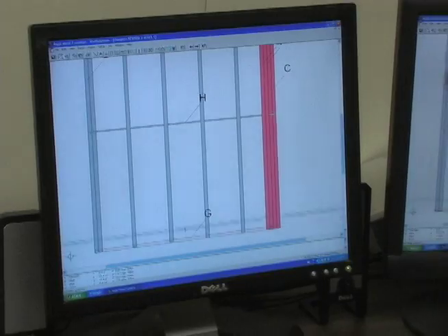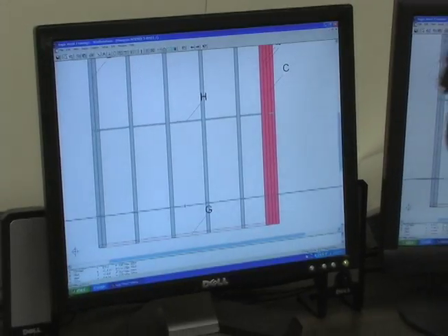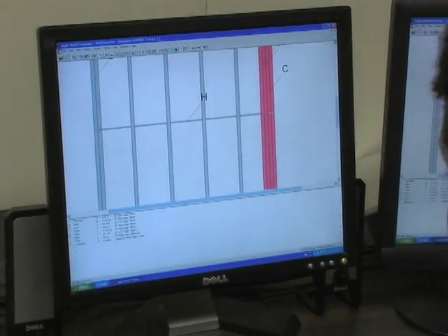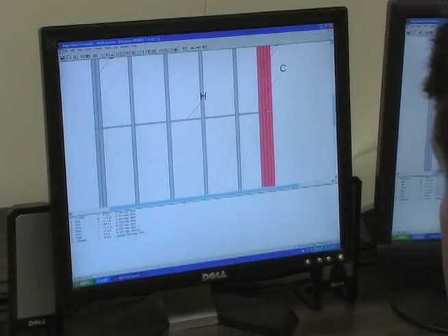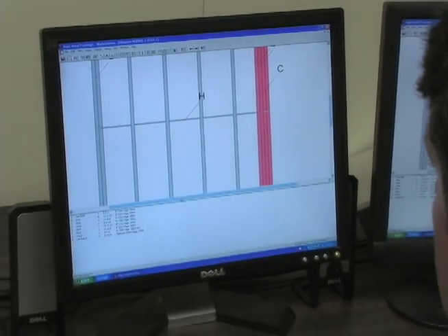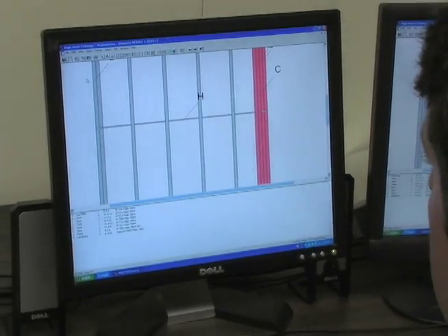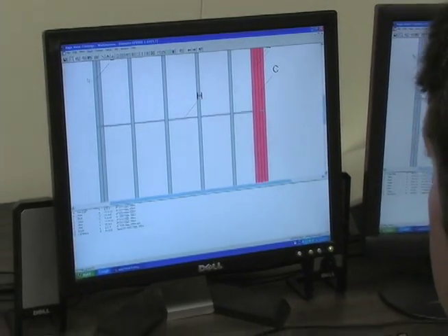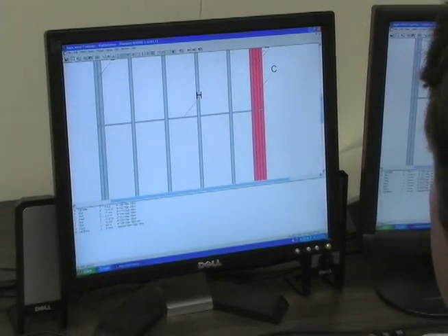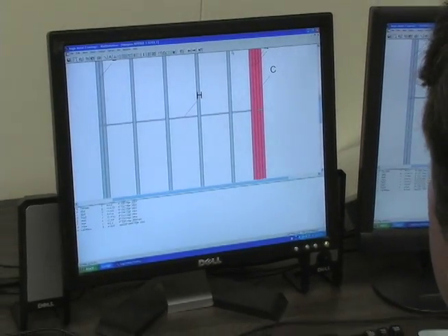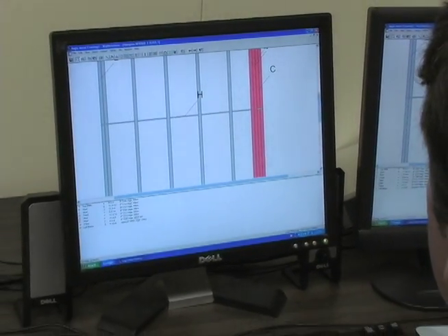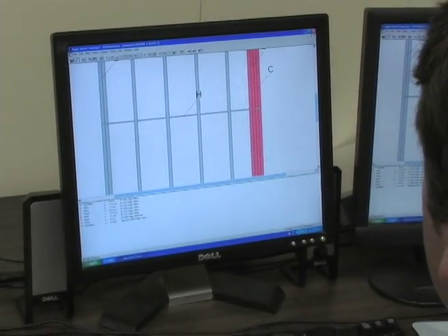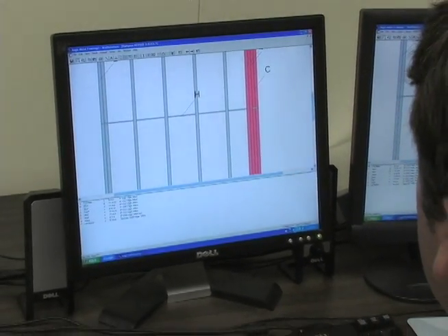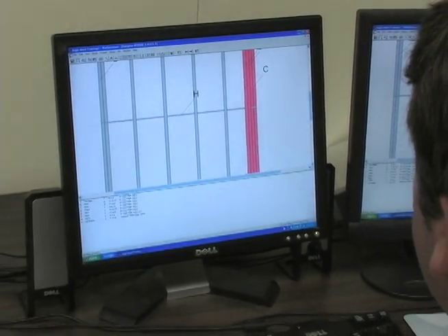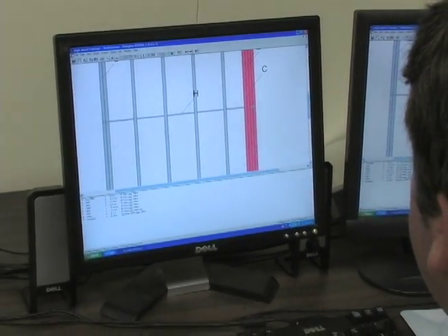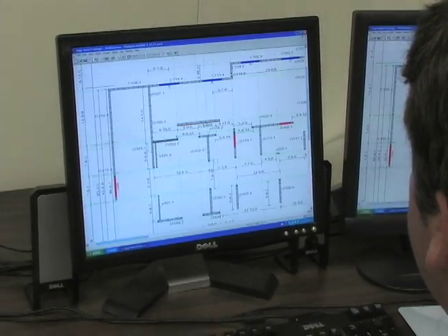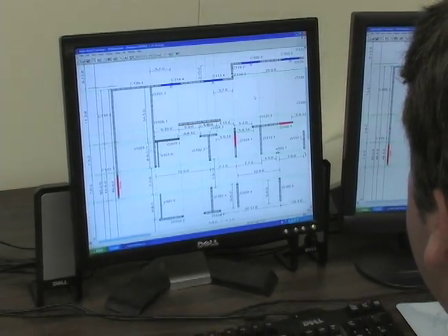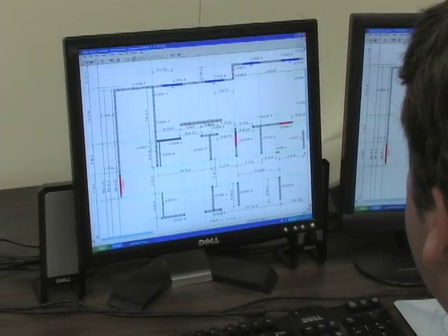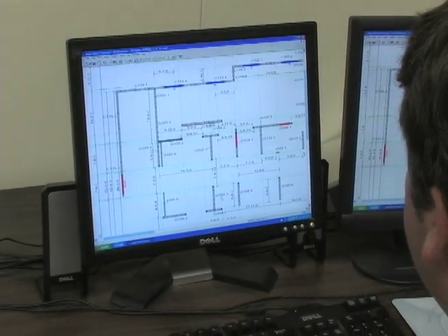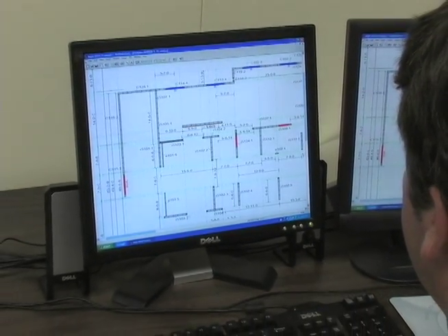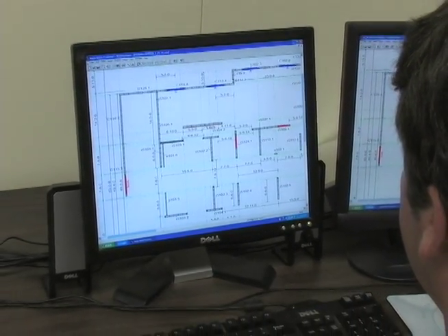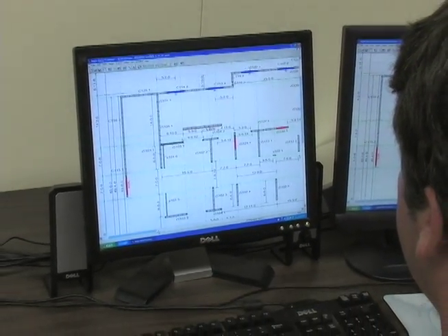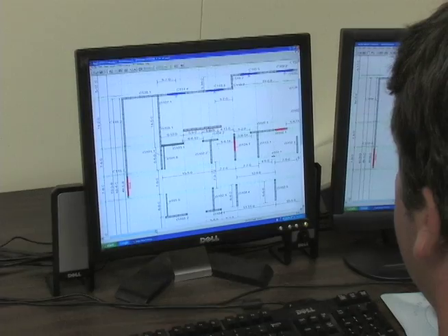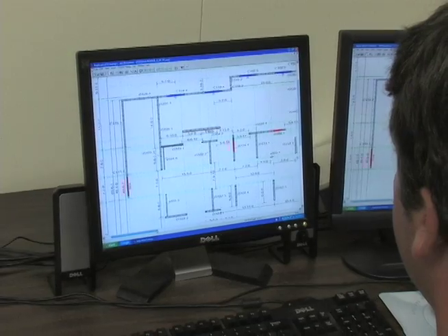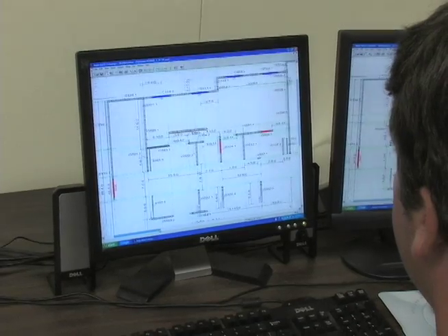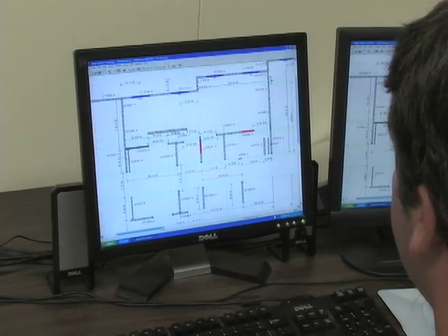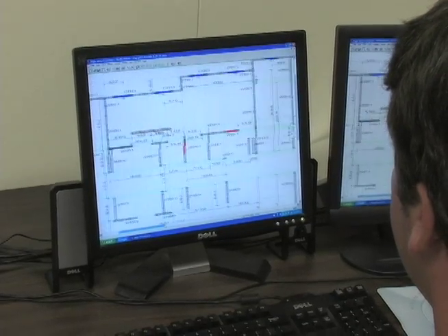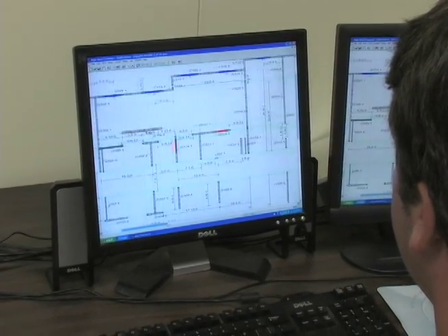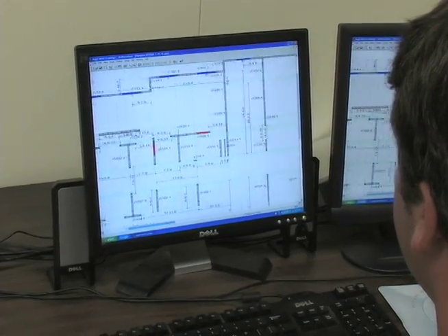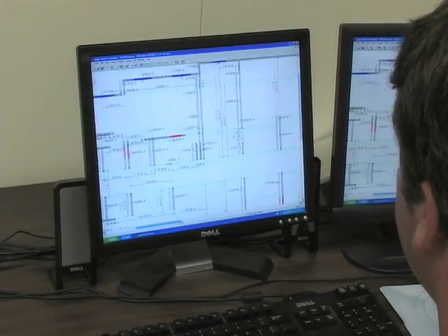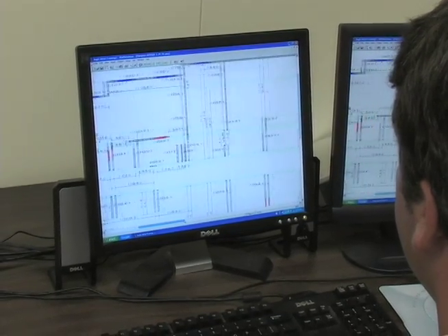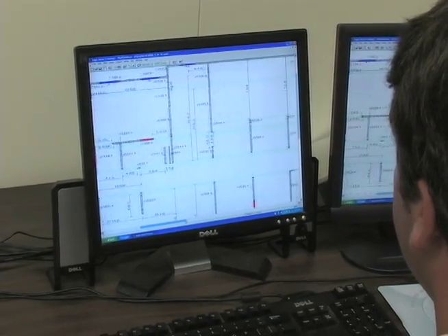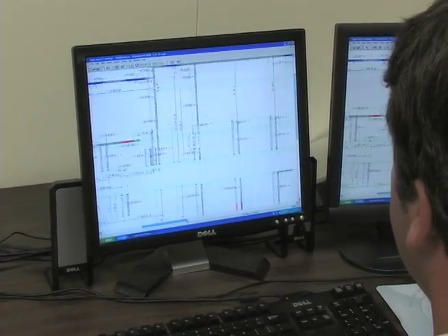Using specialized CAD software, shop drawings of exterior curtain walls and interior load-bearing metal studs are created.